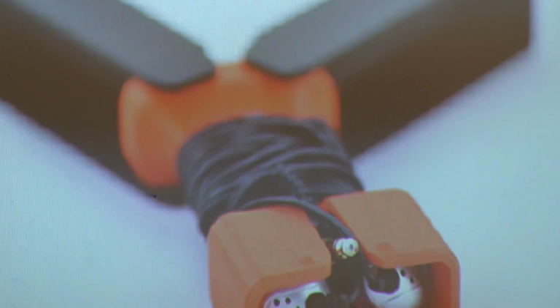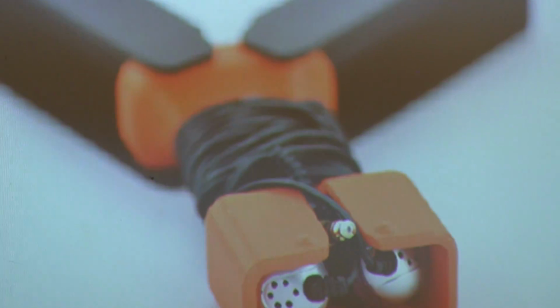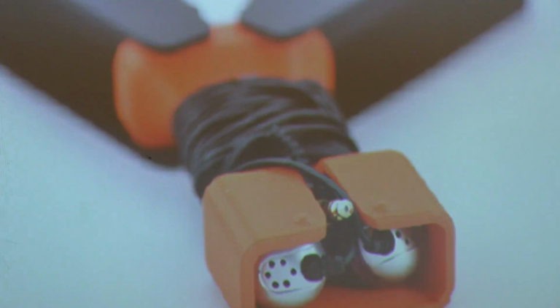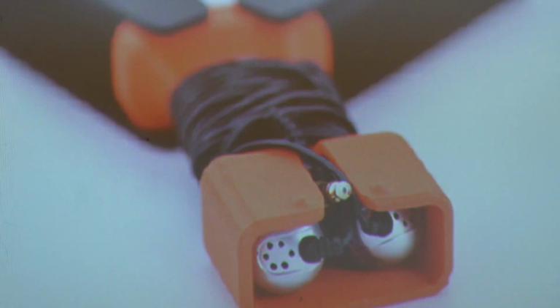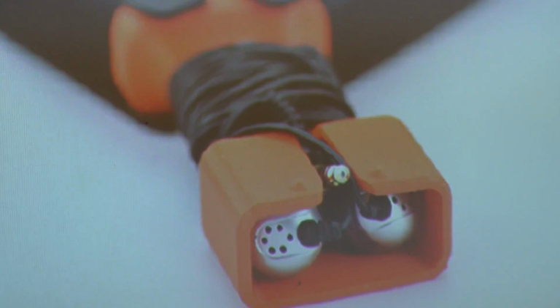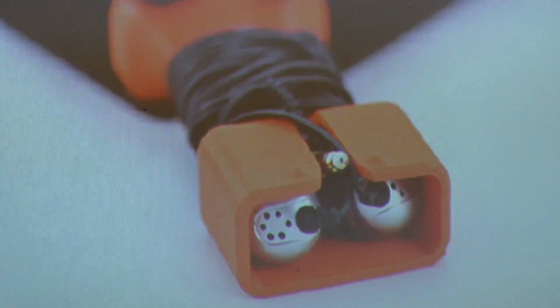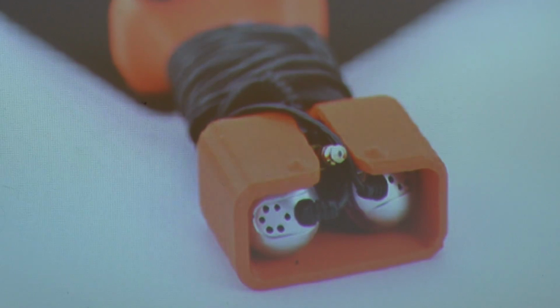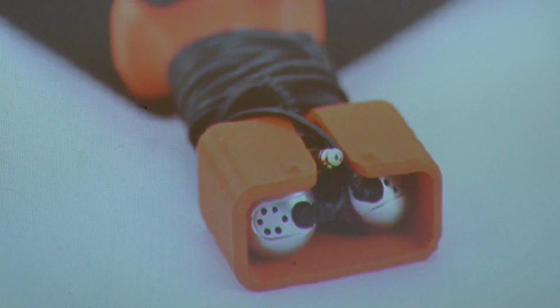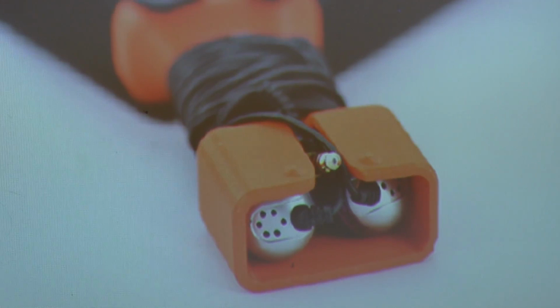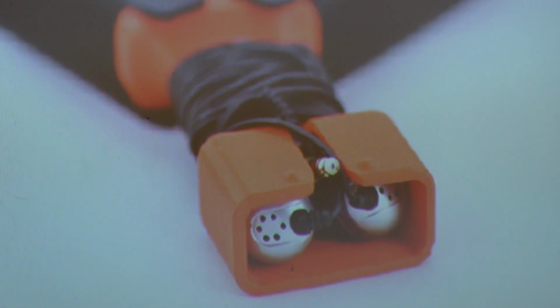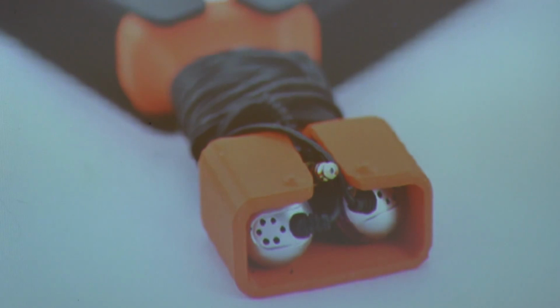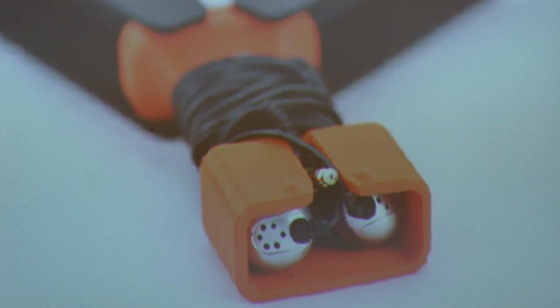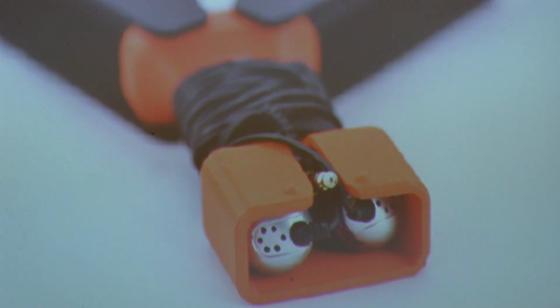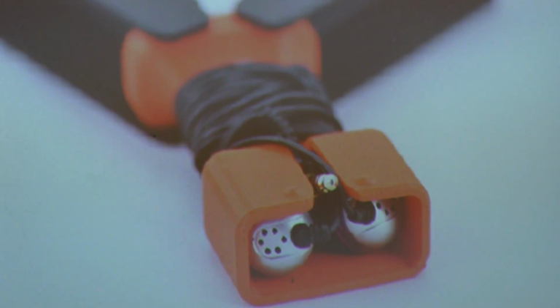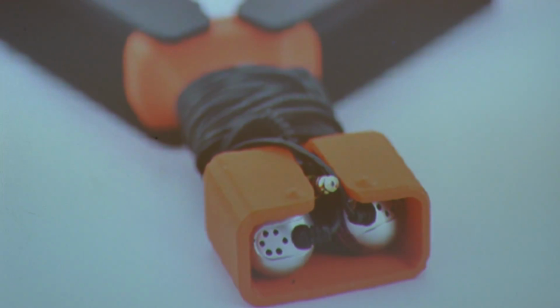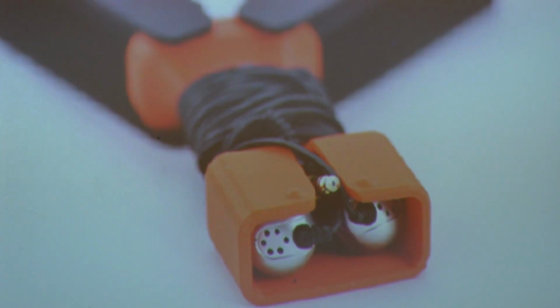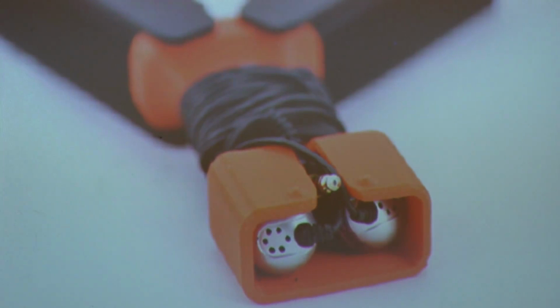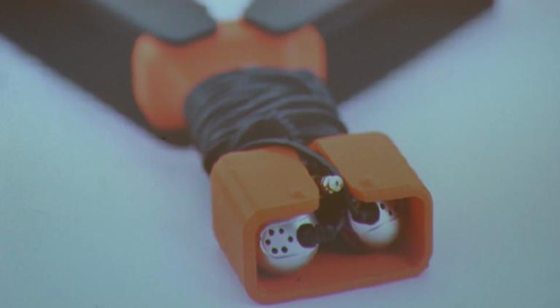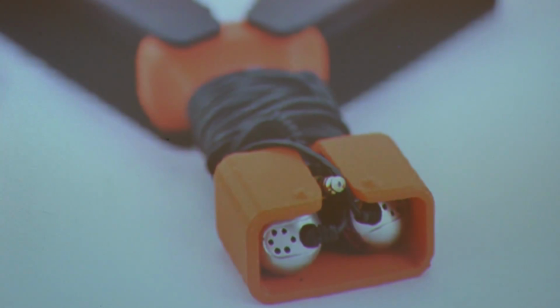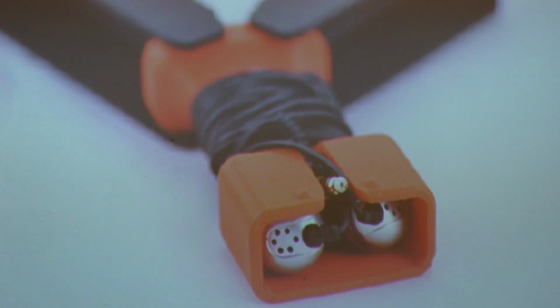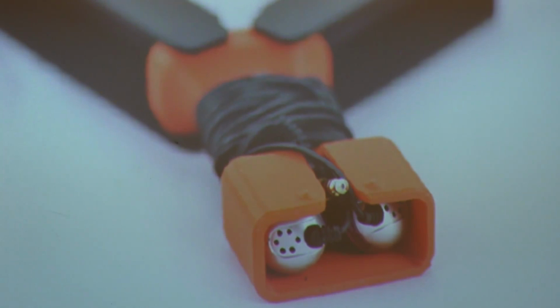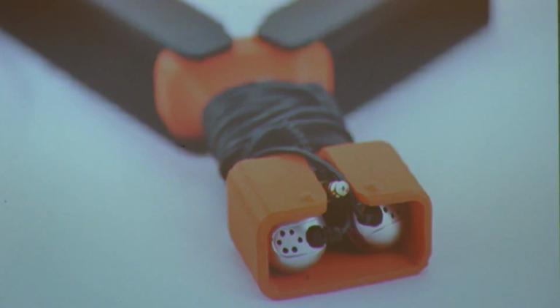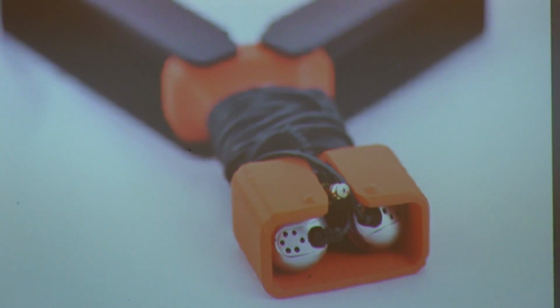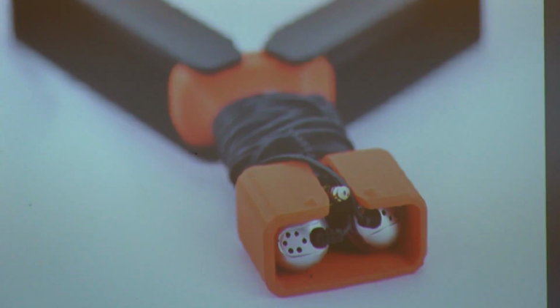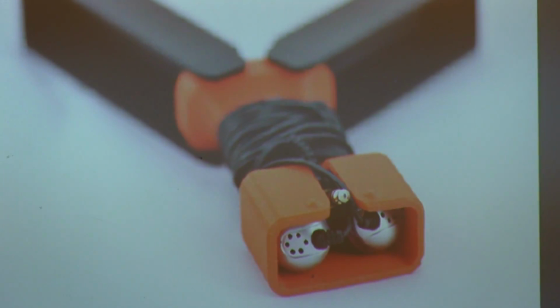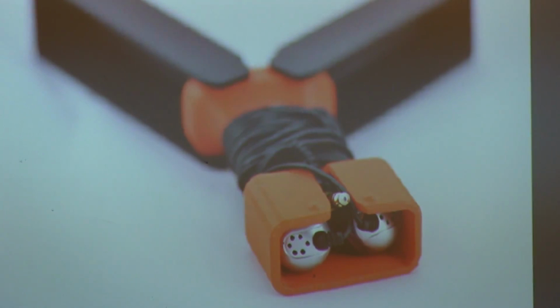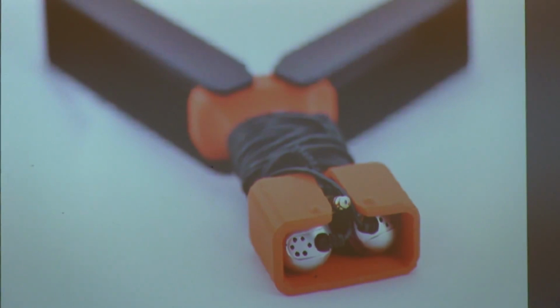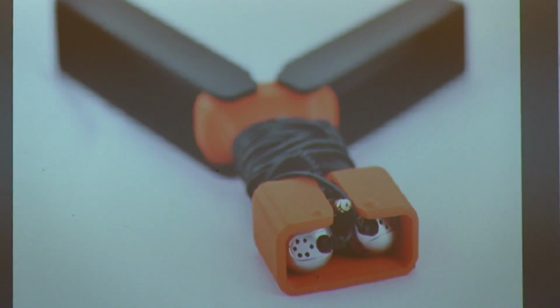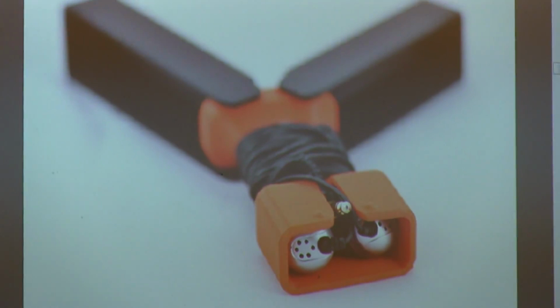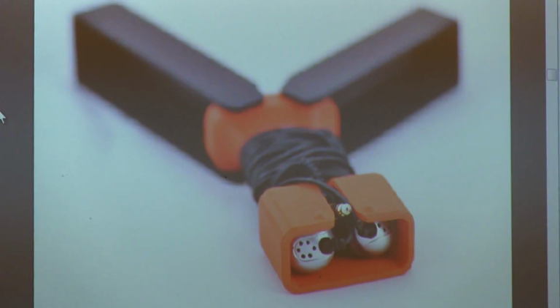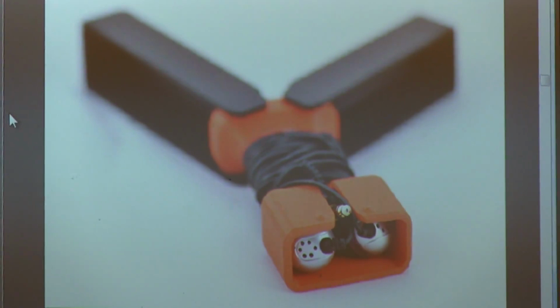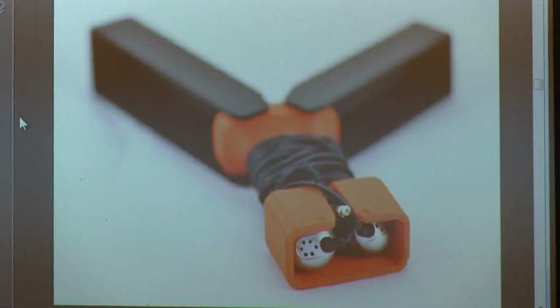Here's another design you can download — this one is for earbuds for your hi-fi, just to keep them tidy.